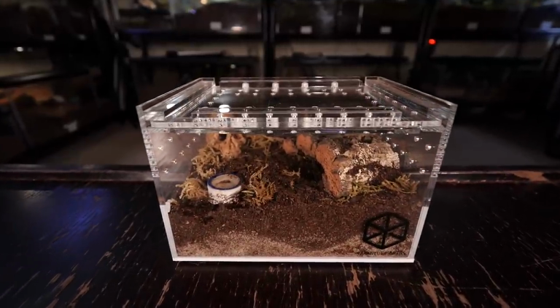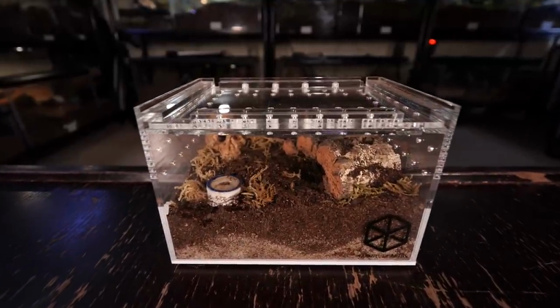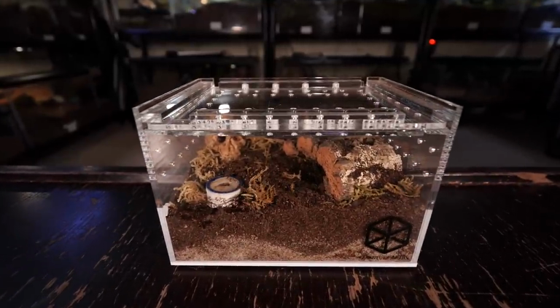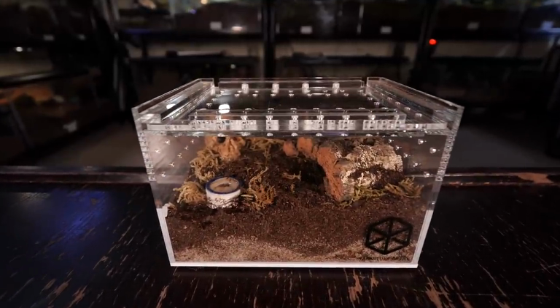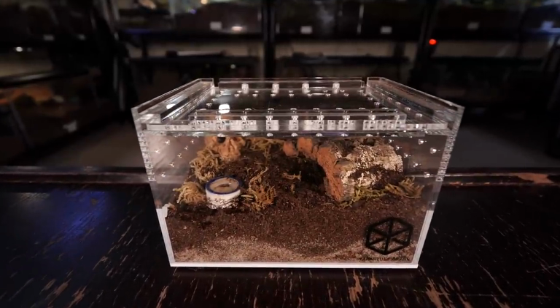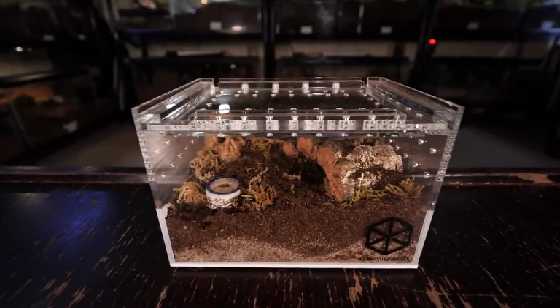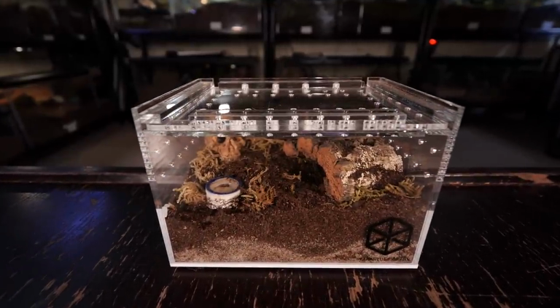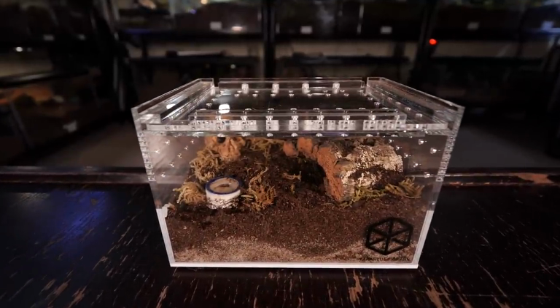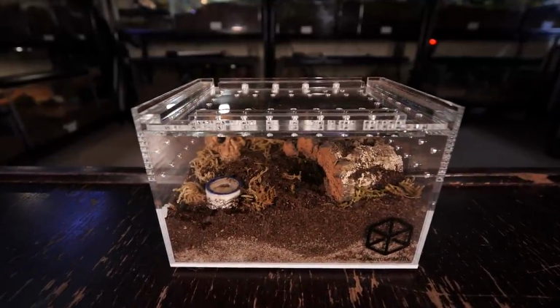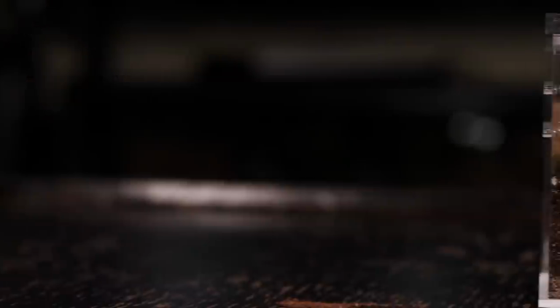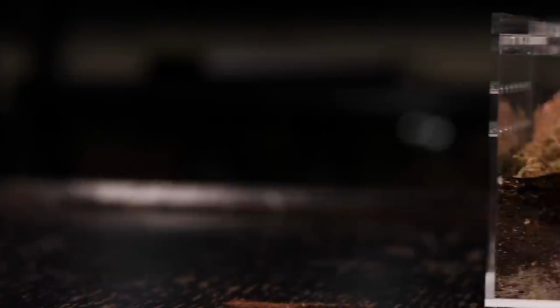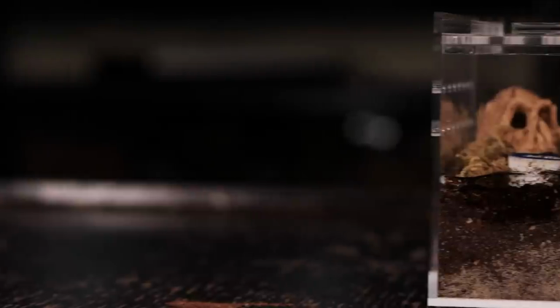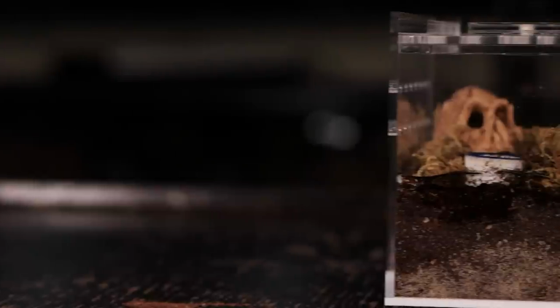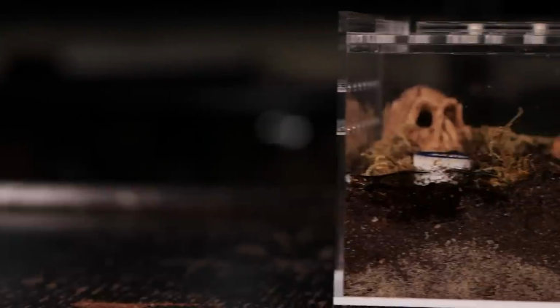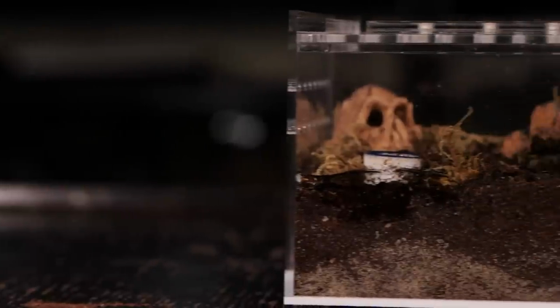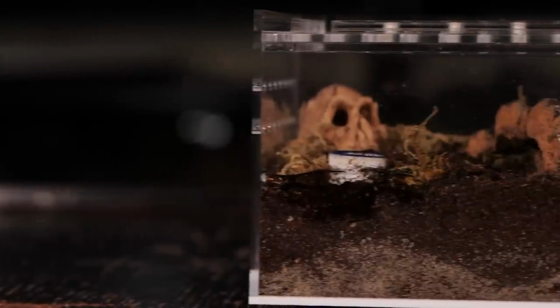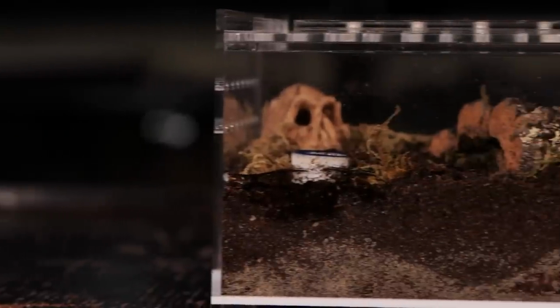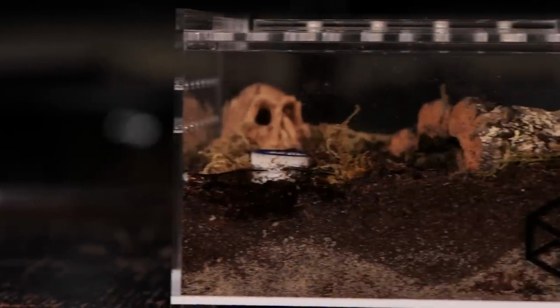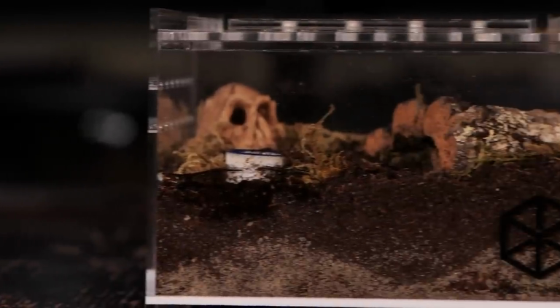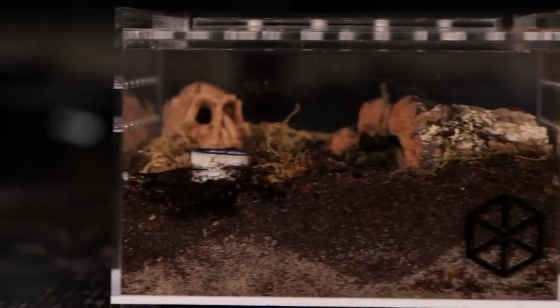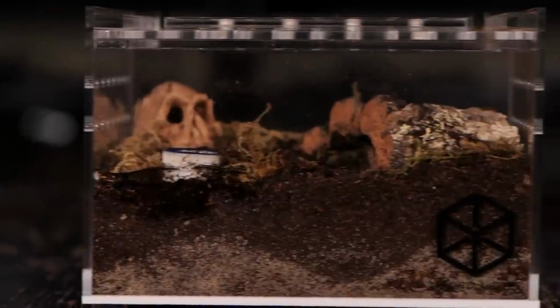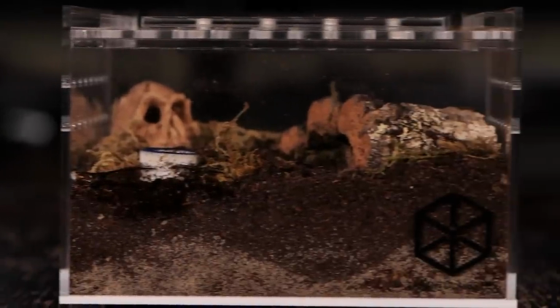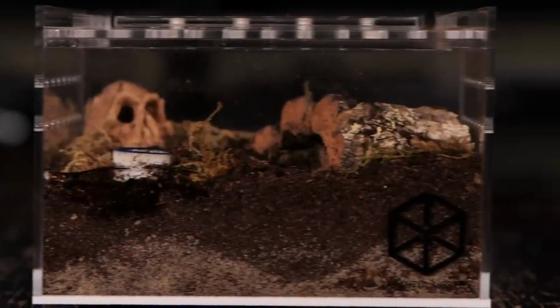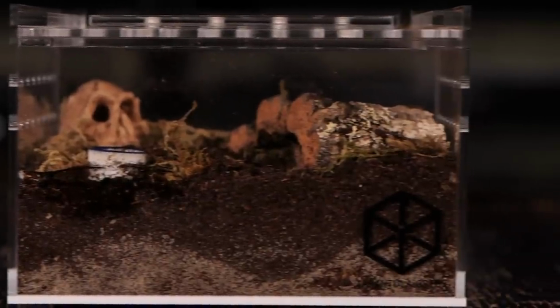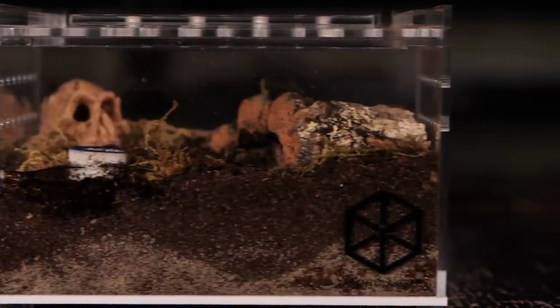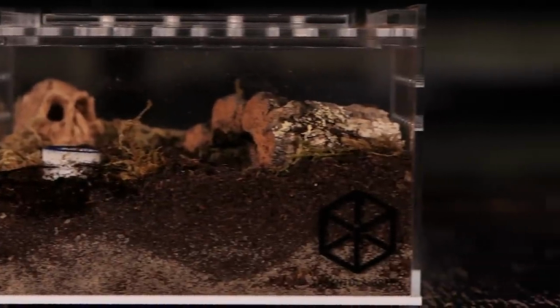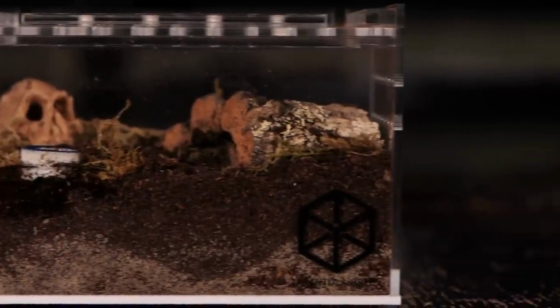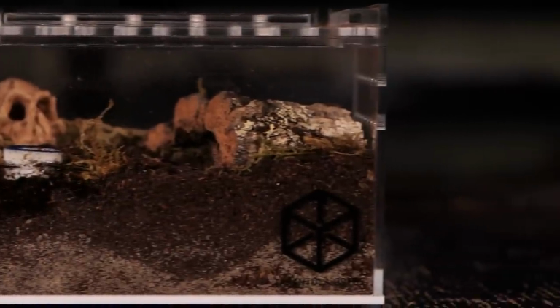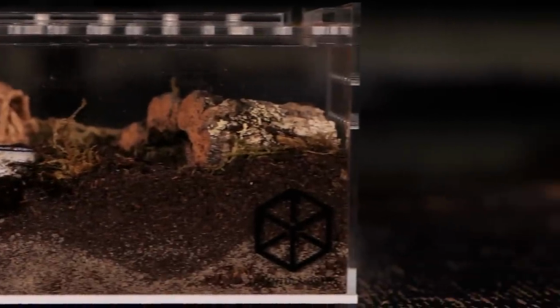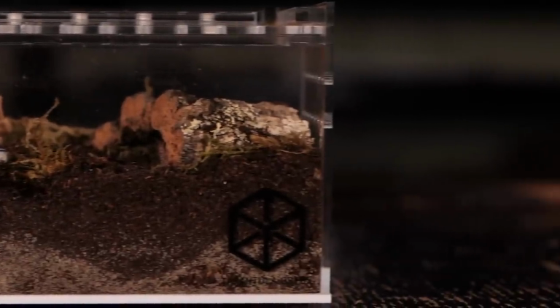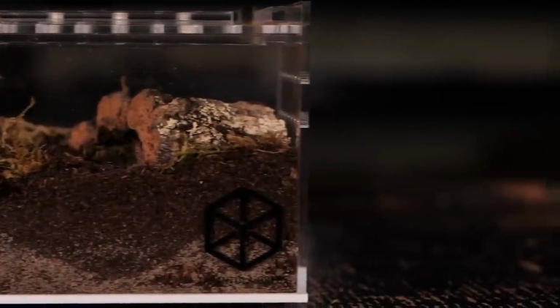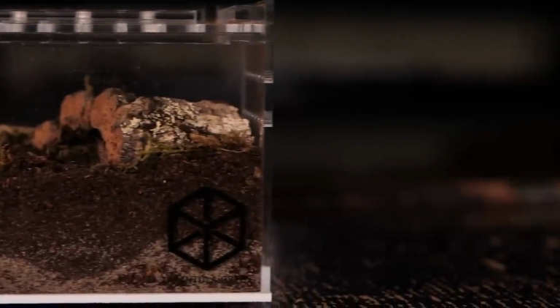Tarantula Cribs also makes some great high quality enclosures for this size, with lids featuring a magnet lock, and others that slide in and lock with magnets. They look great and they work amazing.